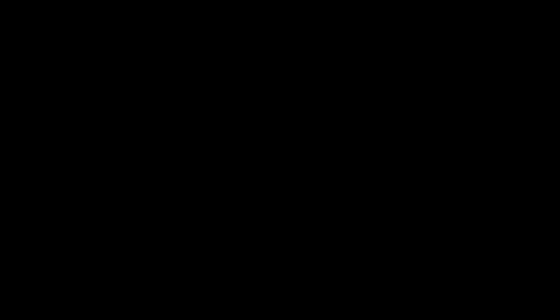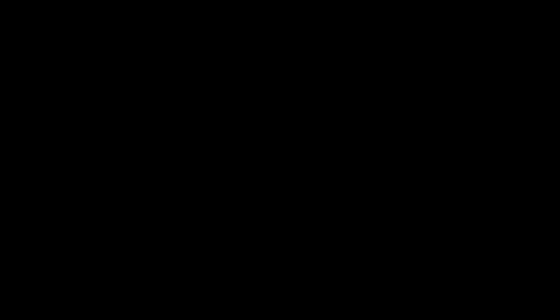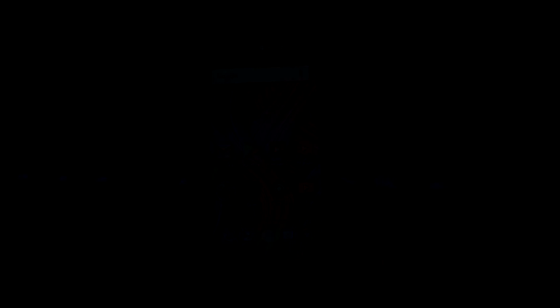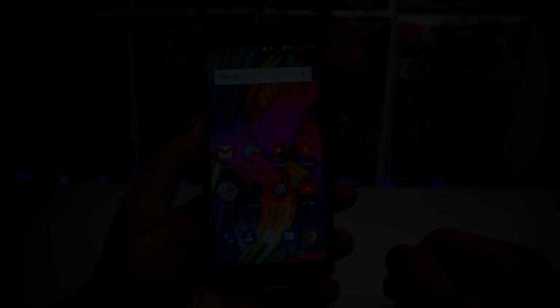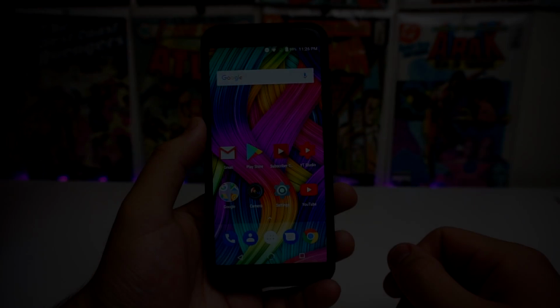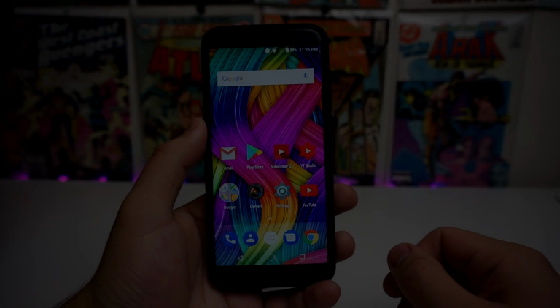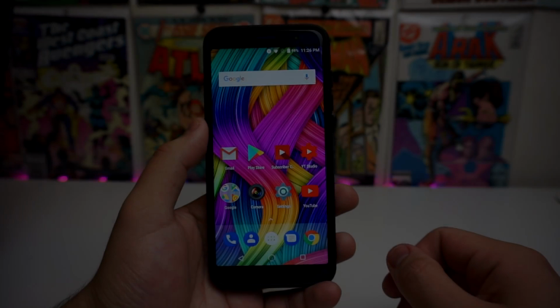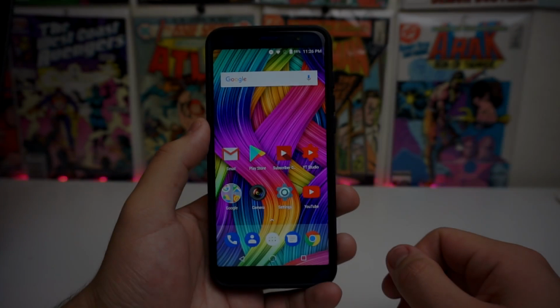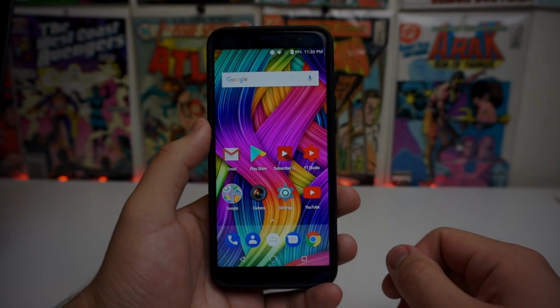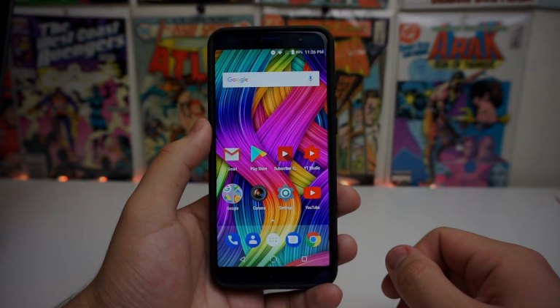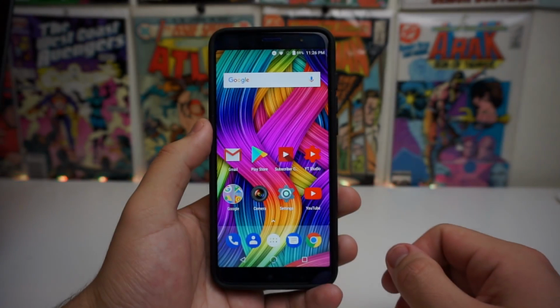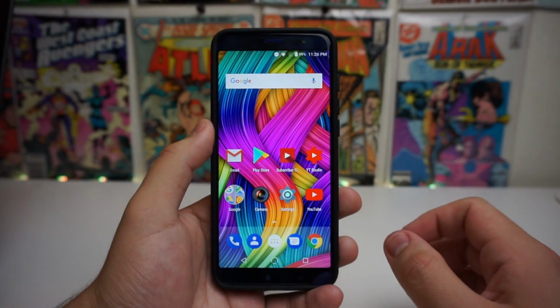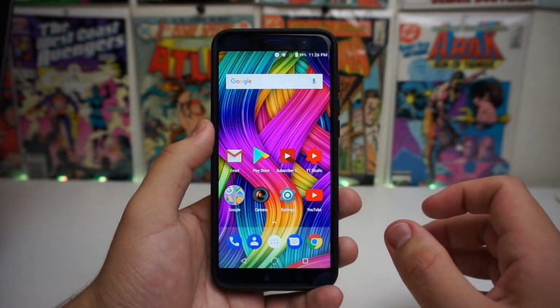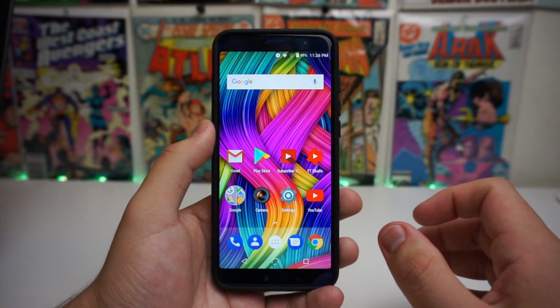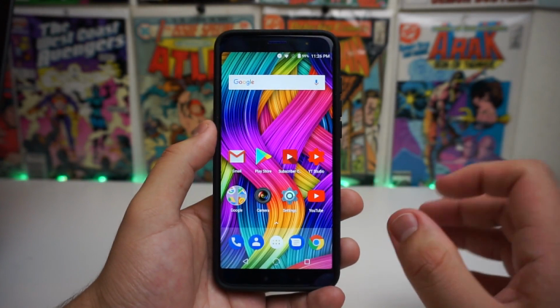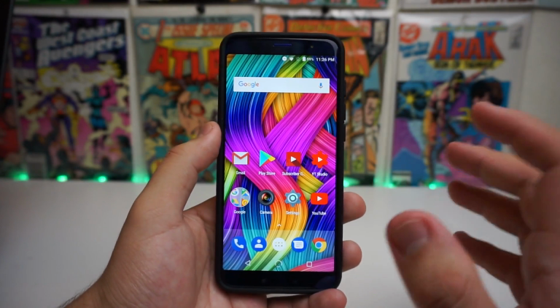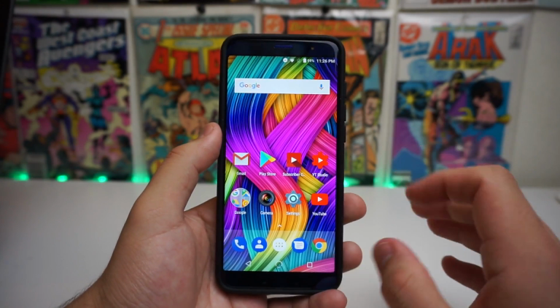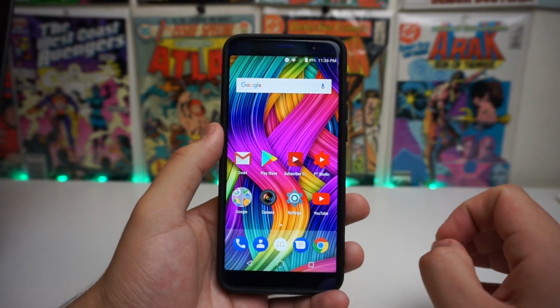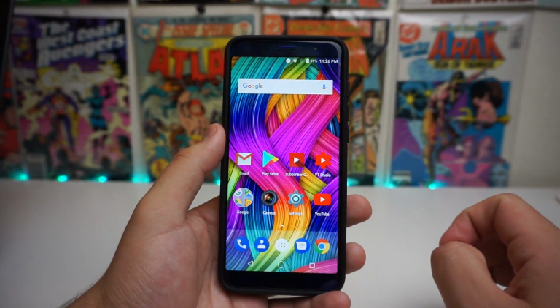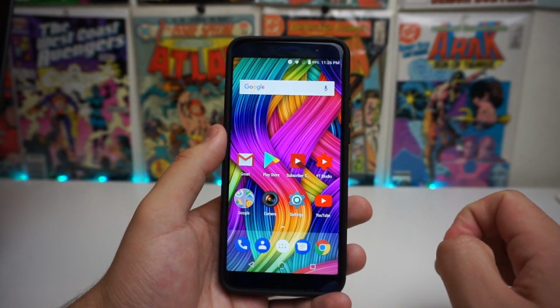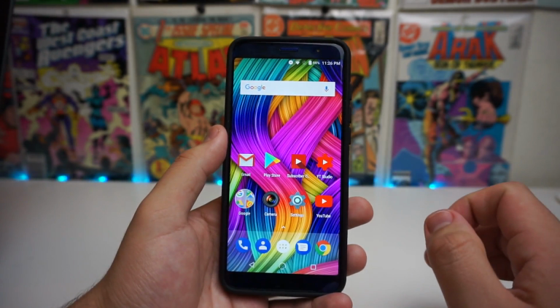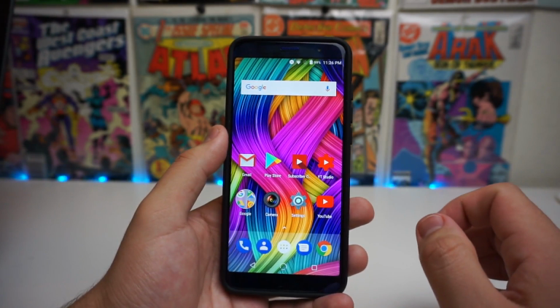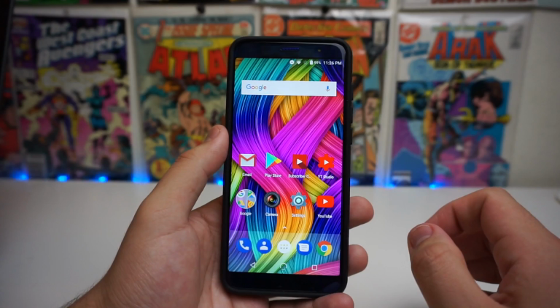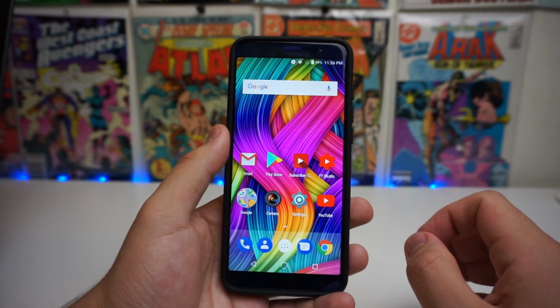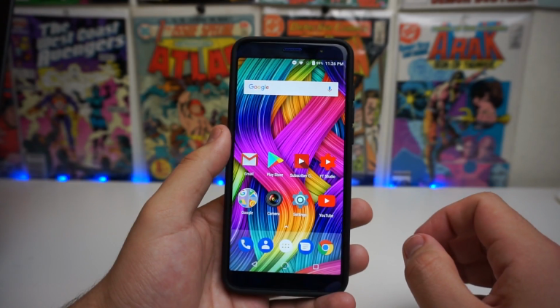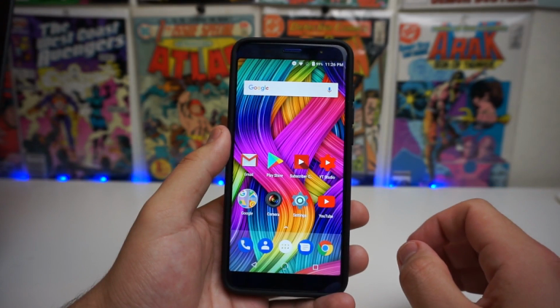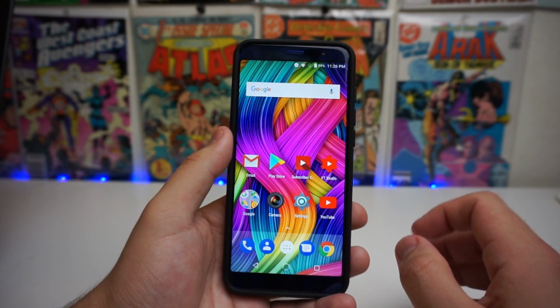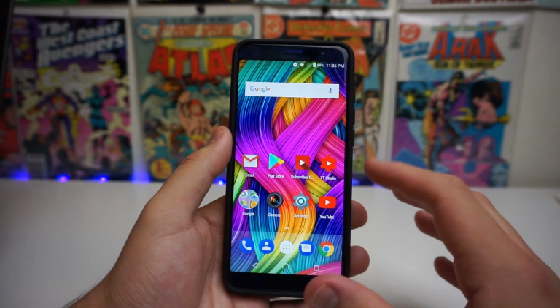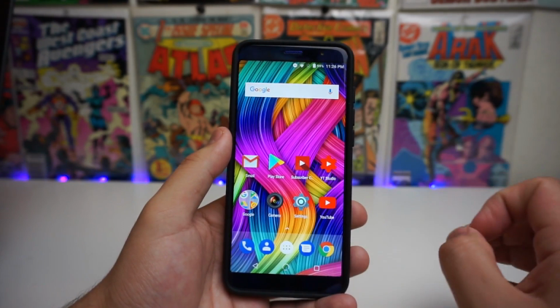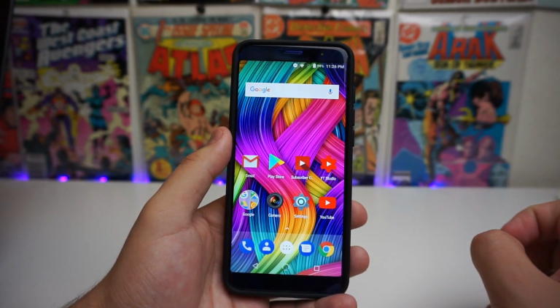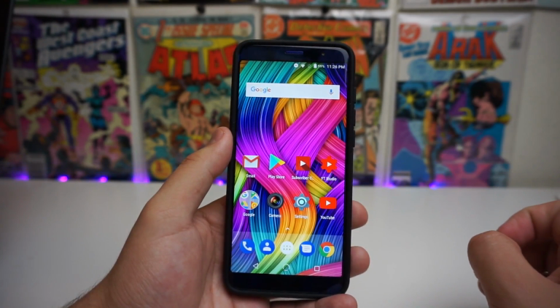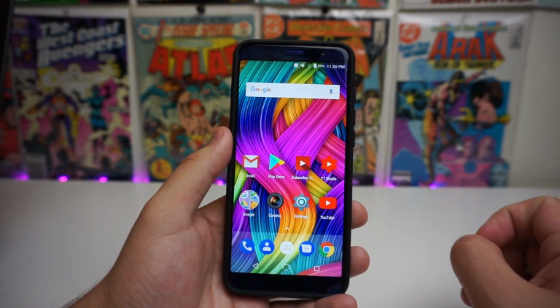What is up Tech Gang, Stefan here from TechRite. Today I'm going to be showing you how to use the facial unlock feature on the new G3.